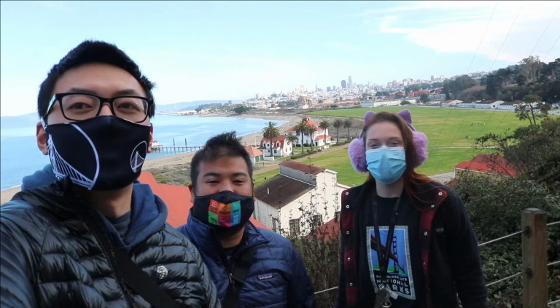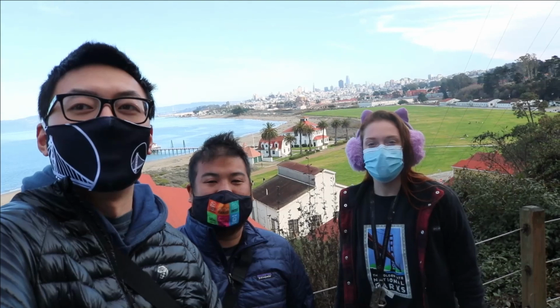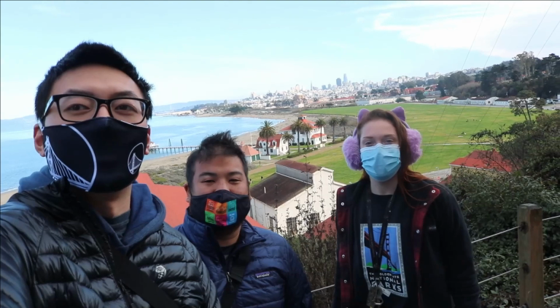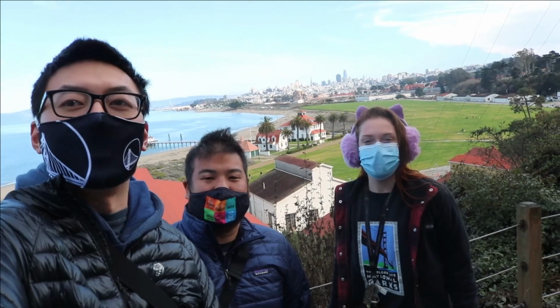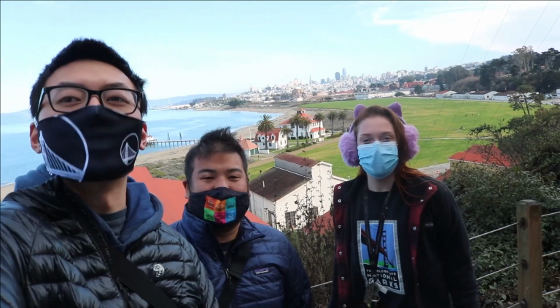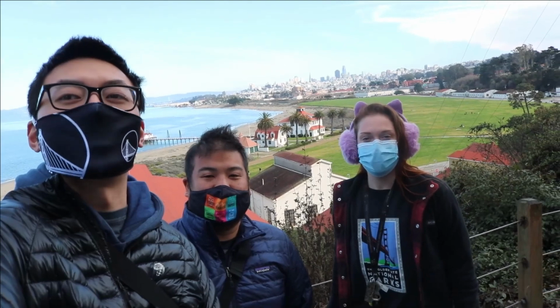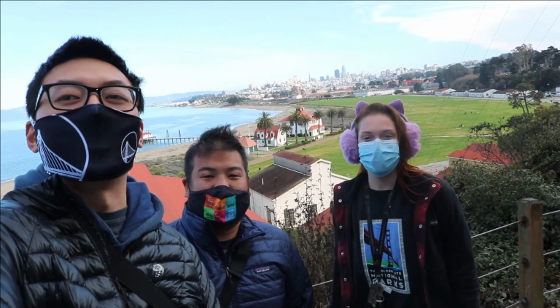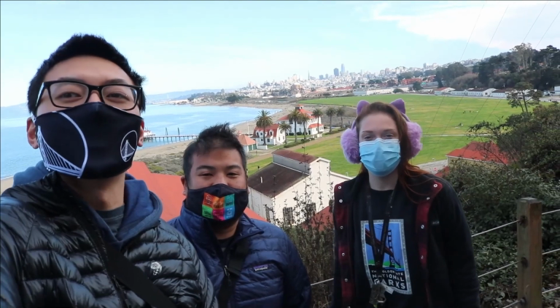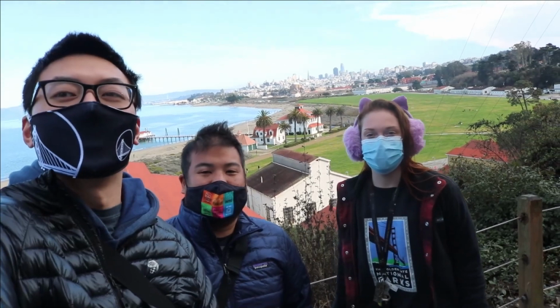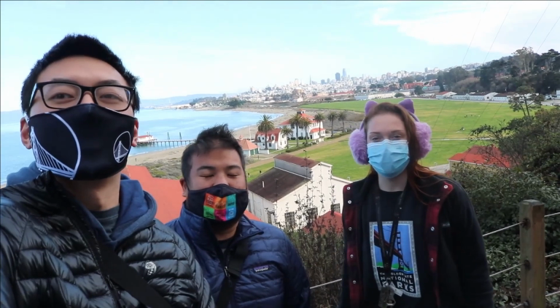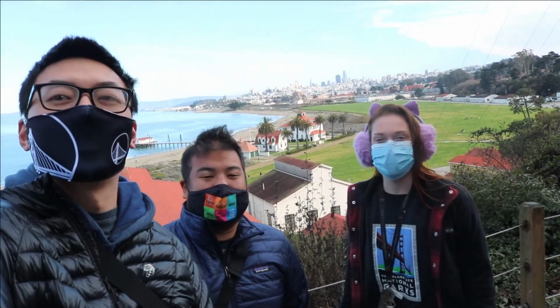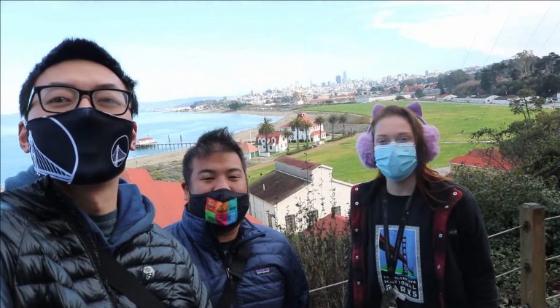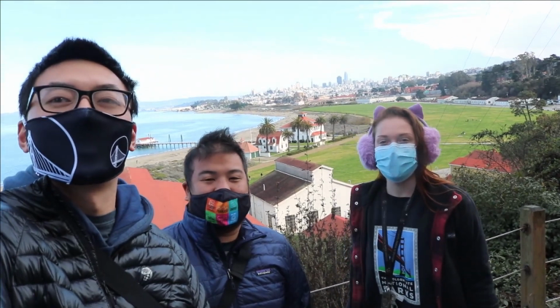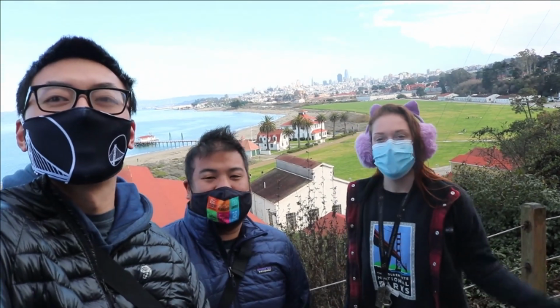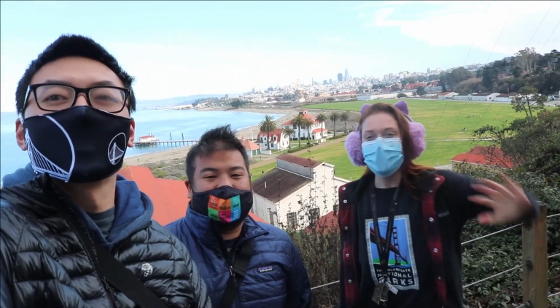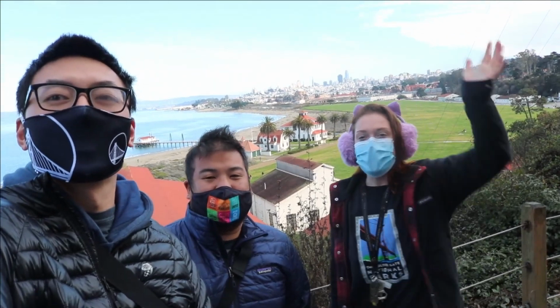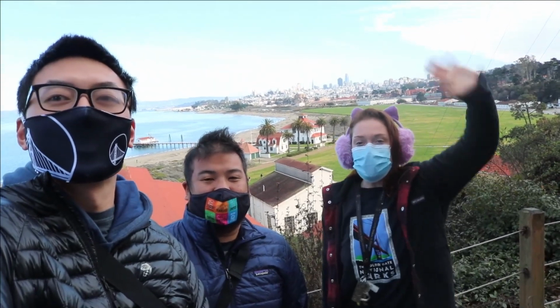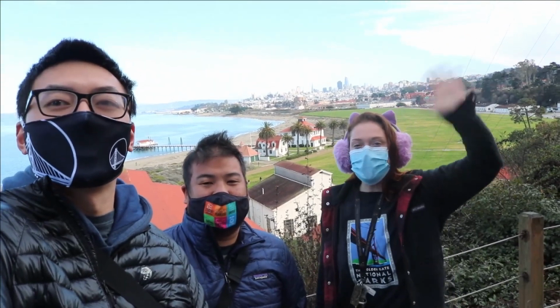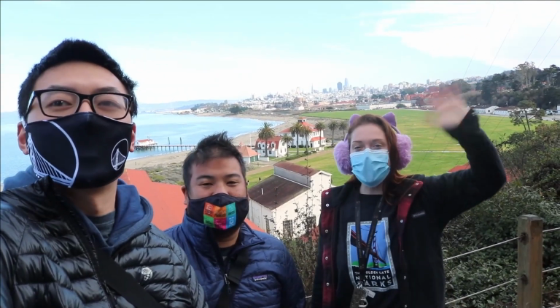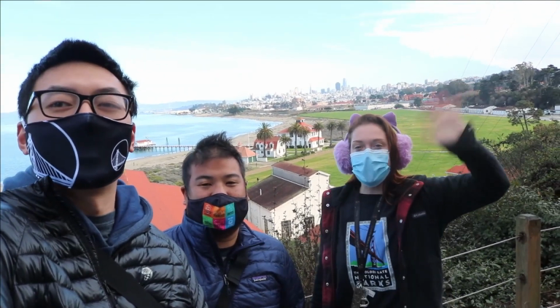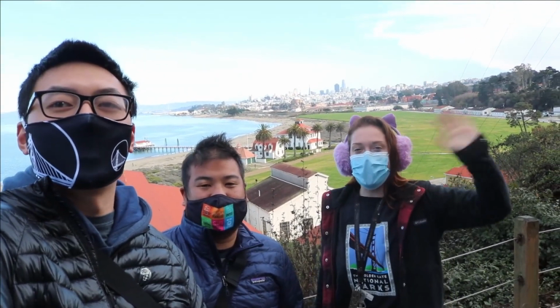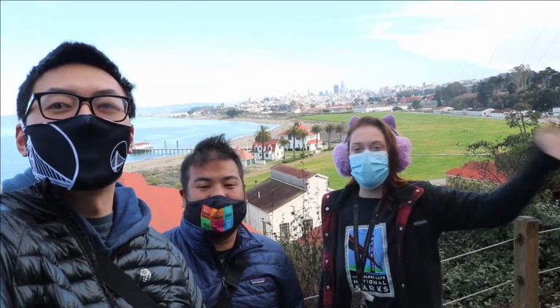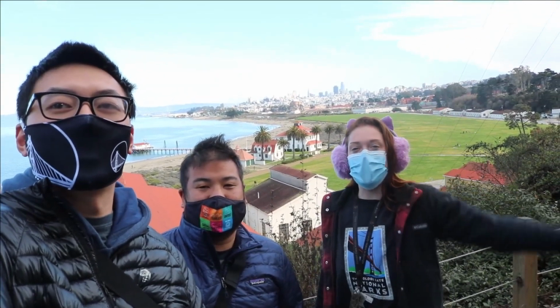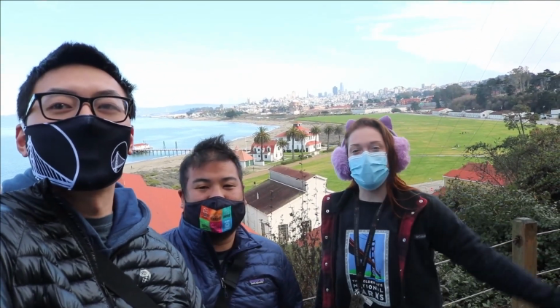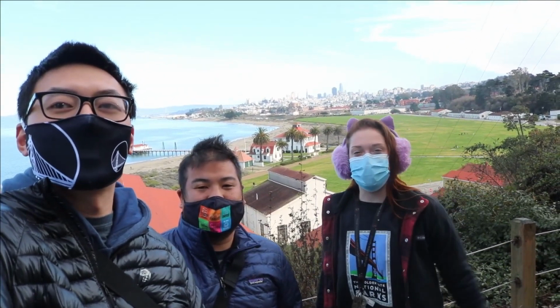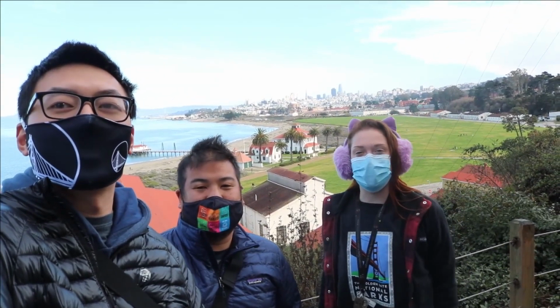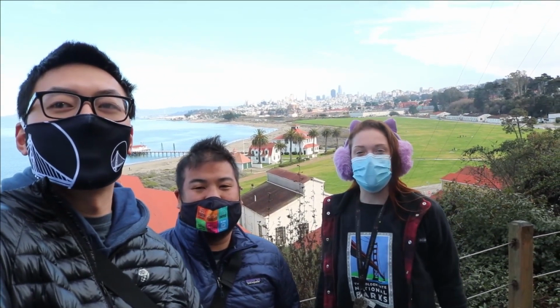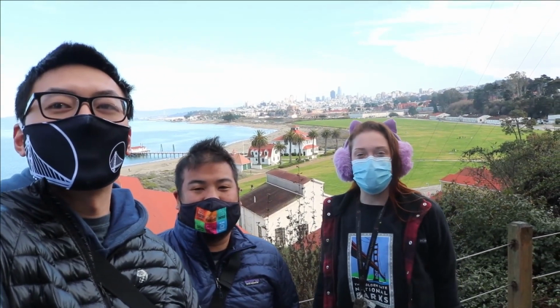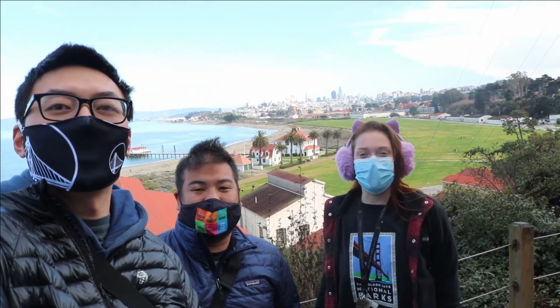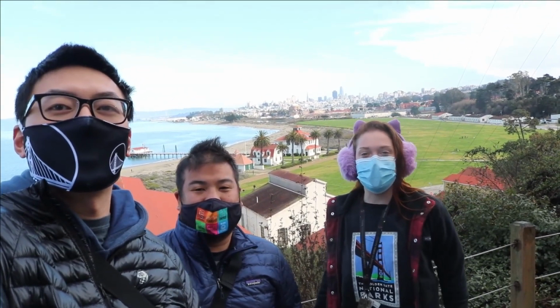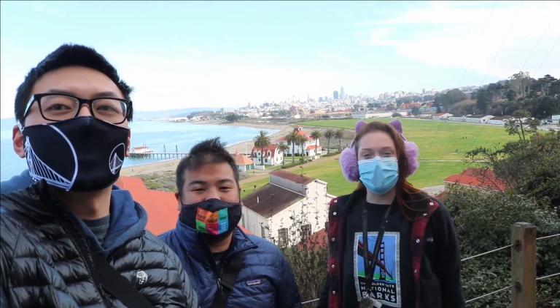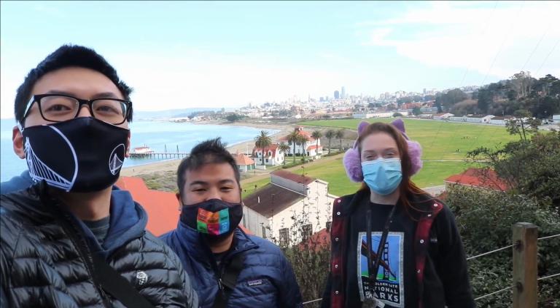I'm Jerry, I'm Jesse, and I'm Marina, and welcome to Neighborhood Nature.